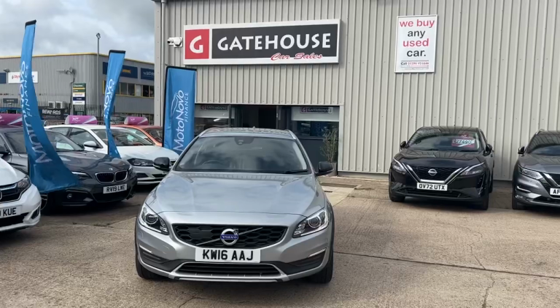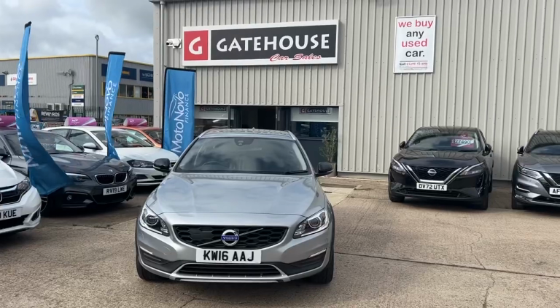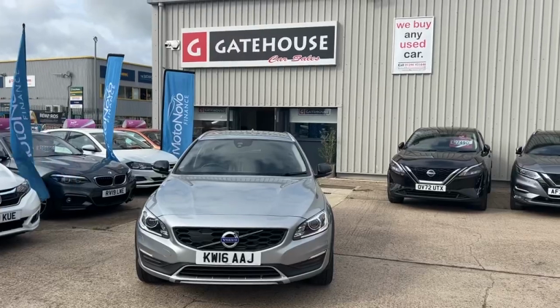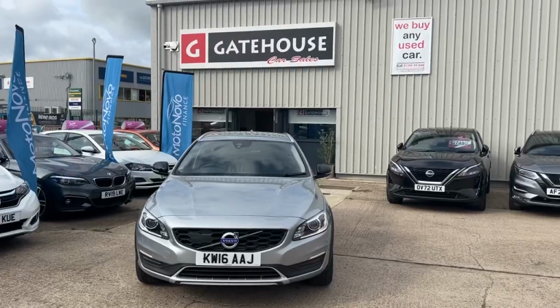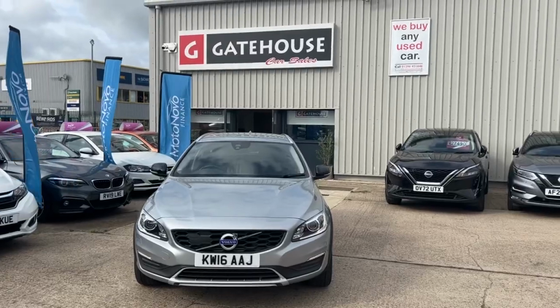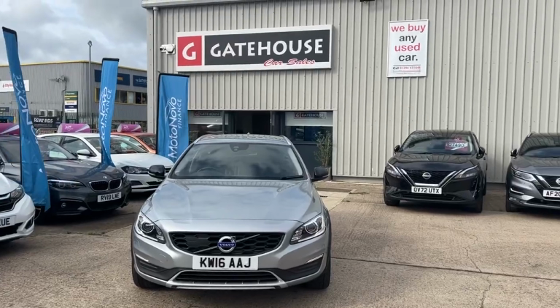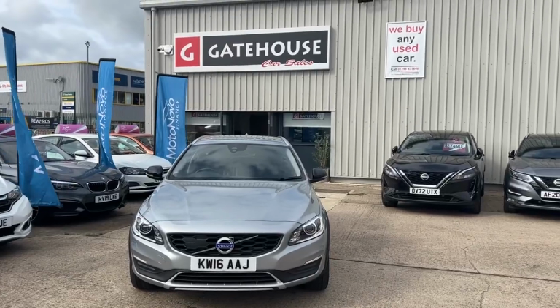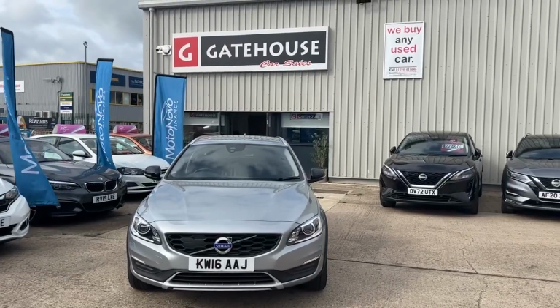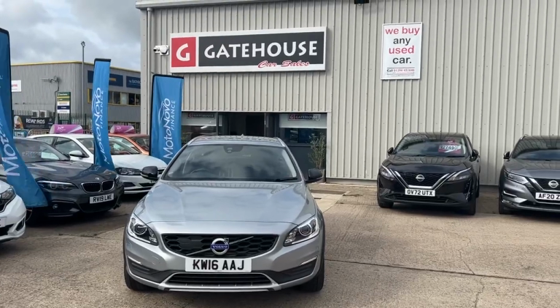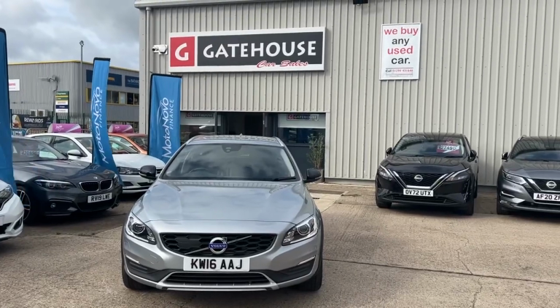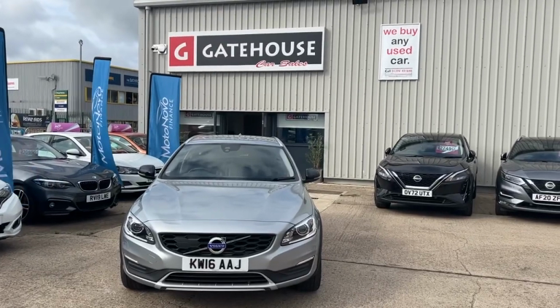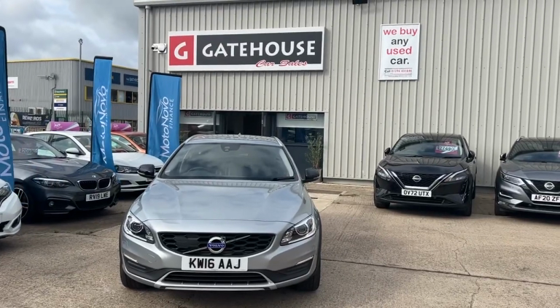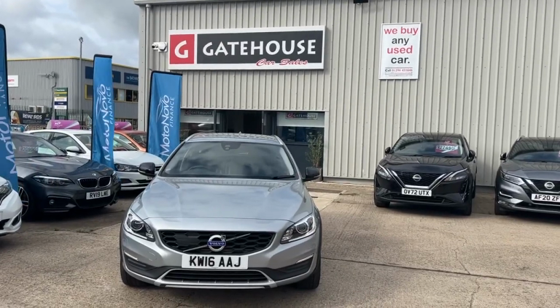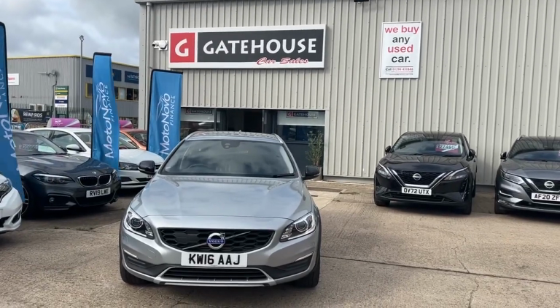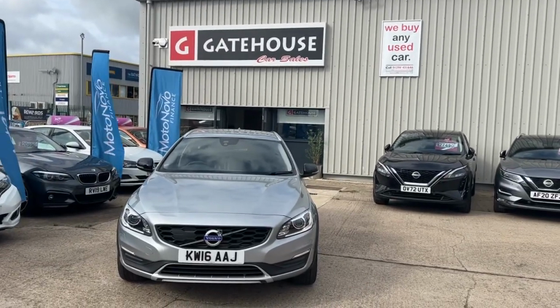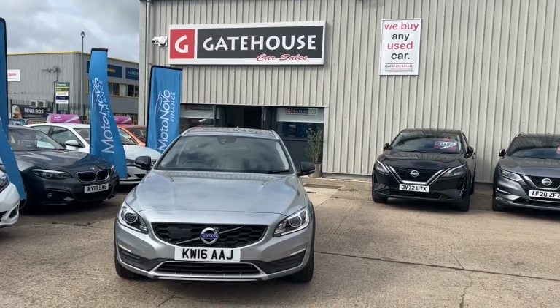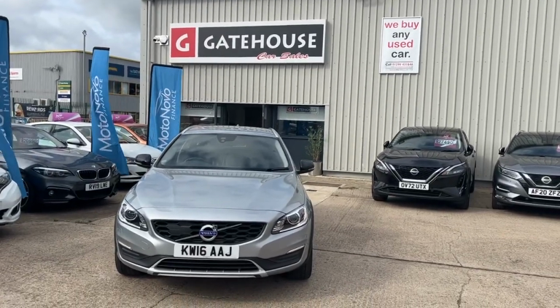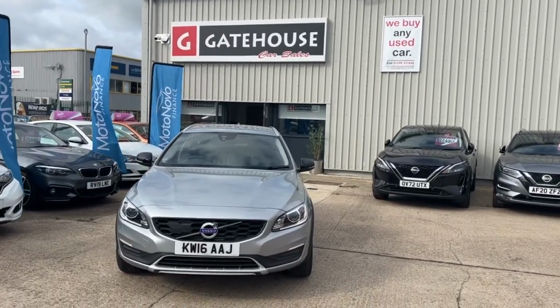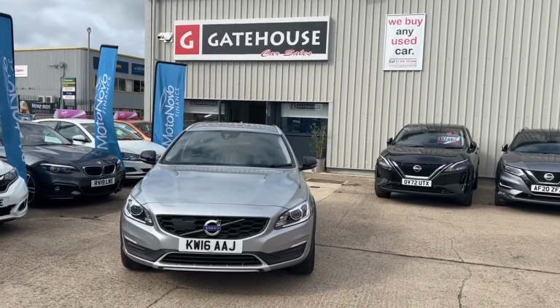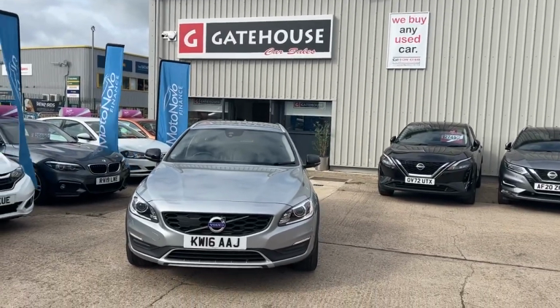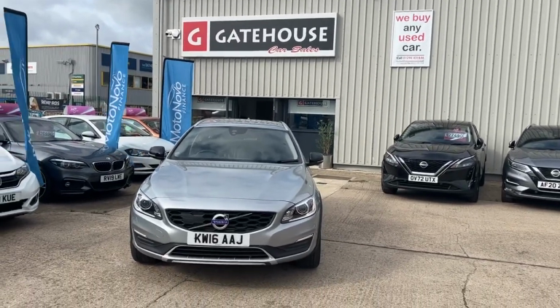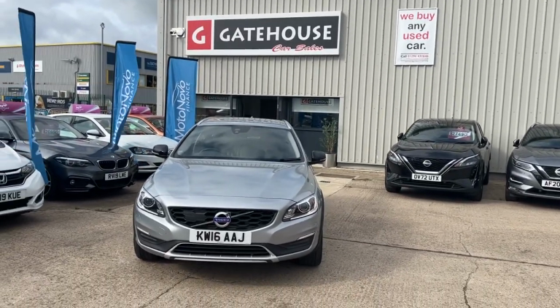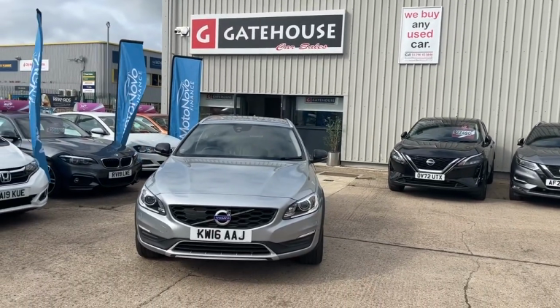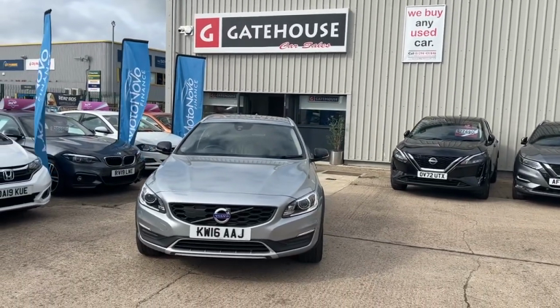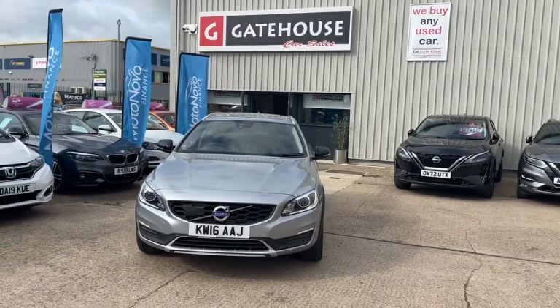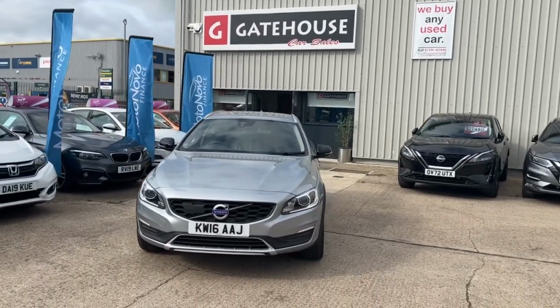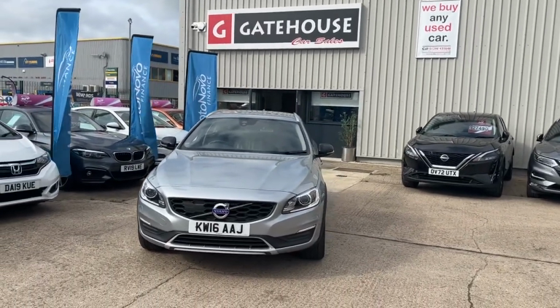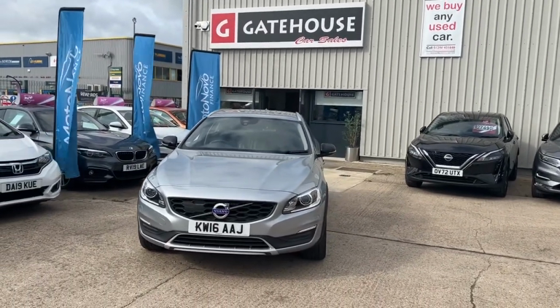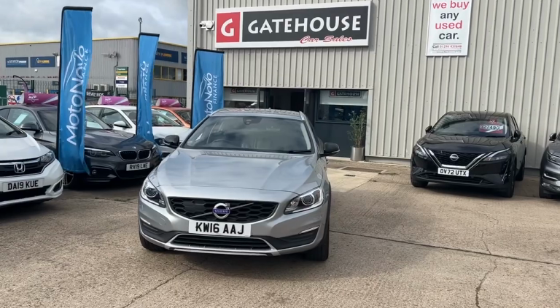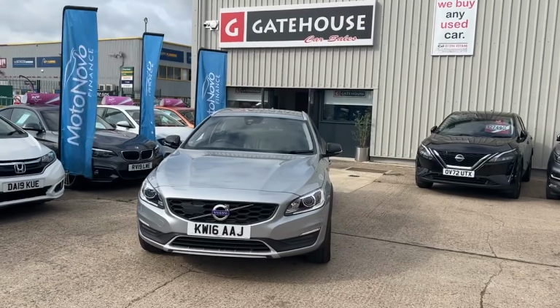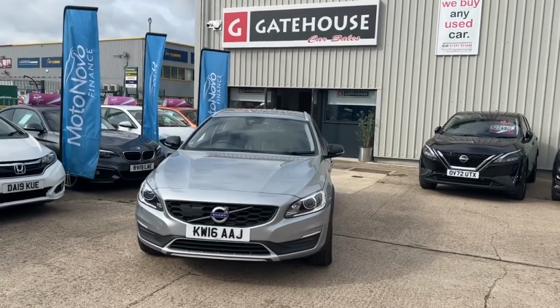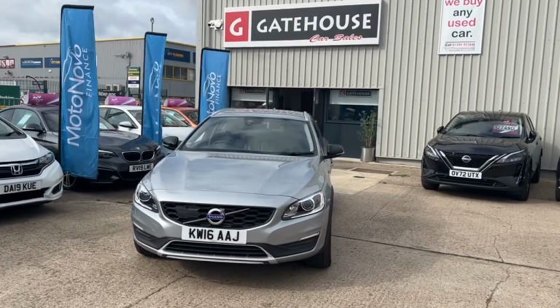A very good morning. It's Tony from Gatehouse Car Sales here in Ellsbury, Buckinghamshire. We are number five Gatehouse Way, Ellsbury, Bucks.